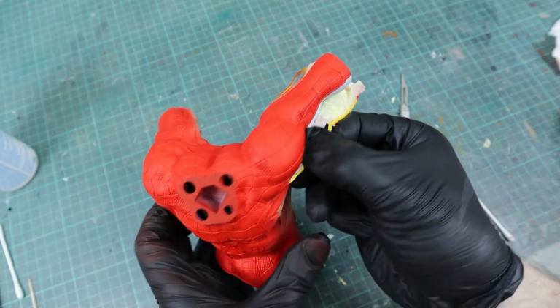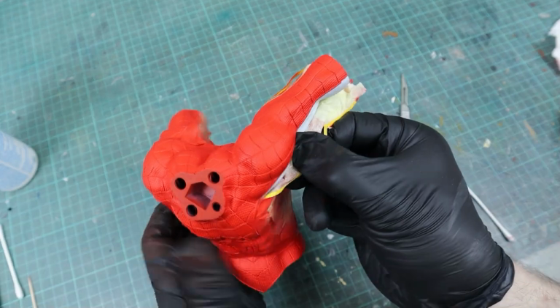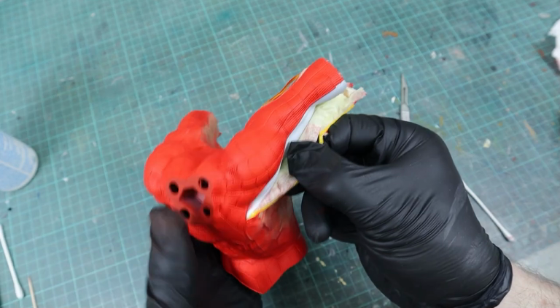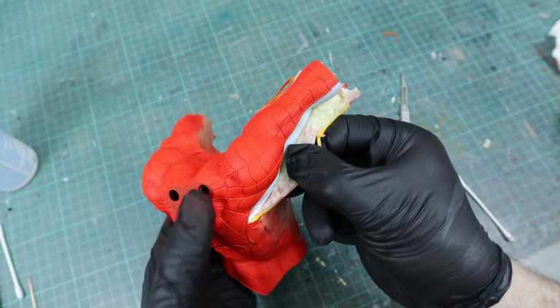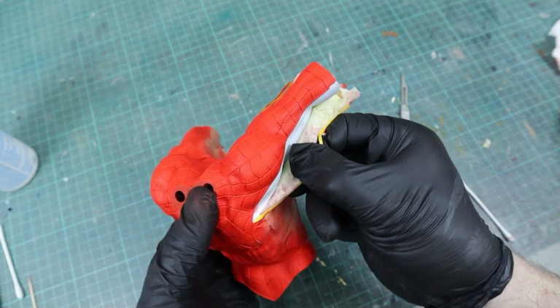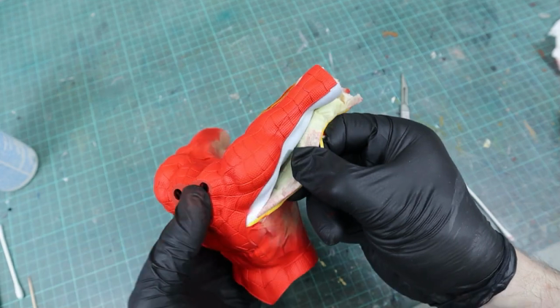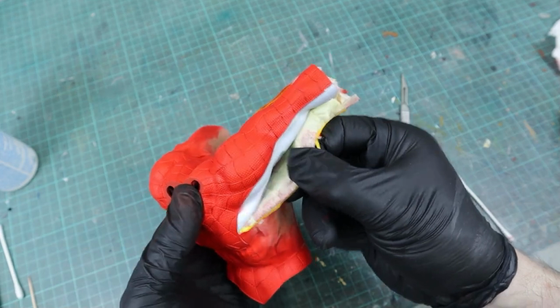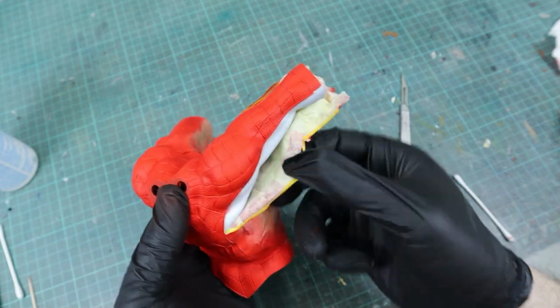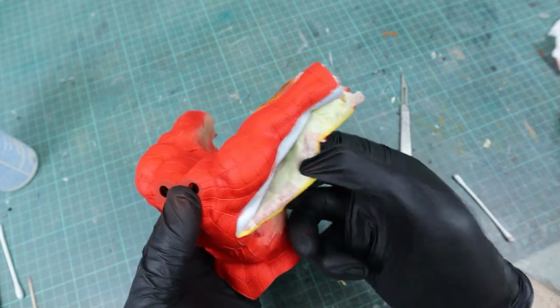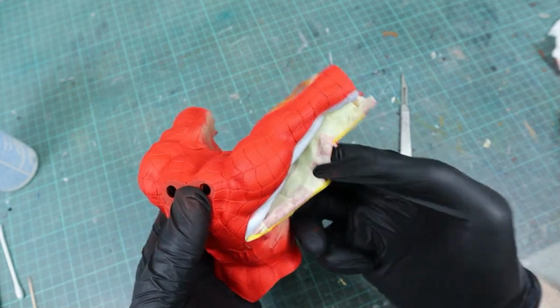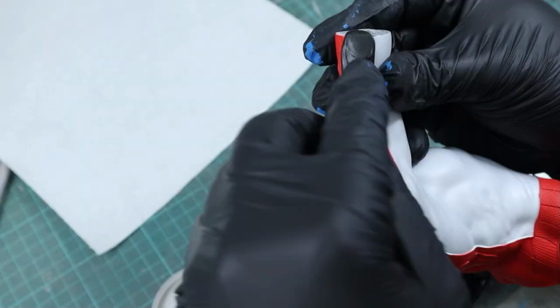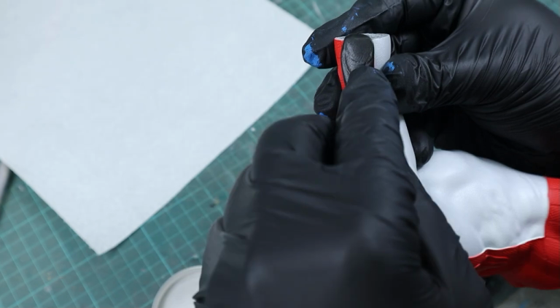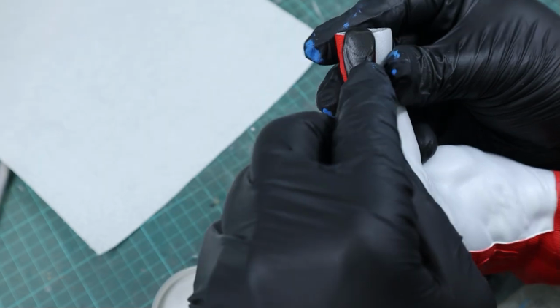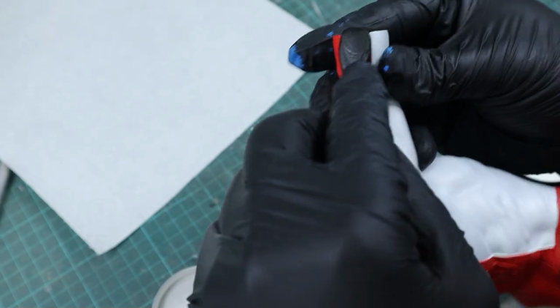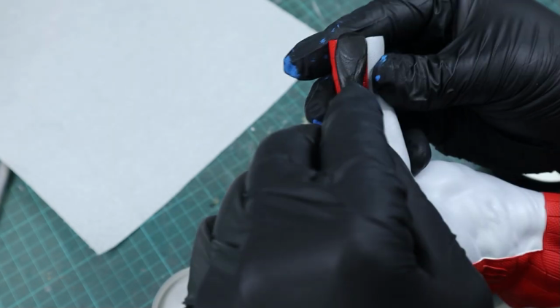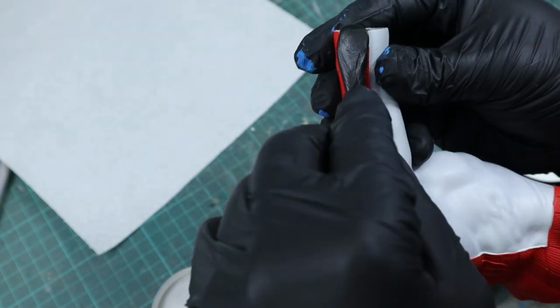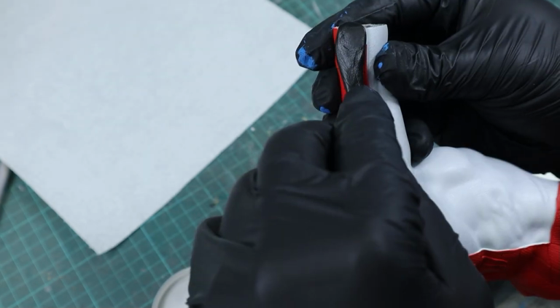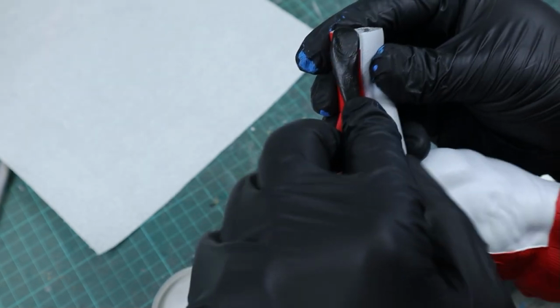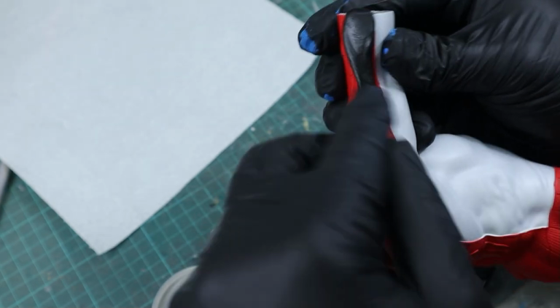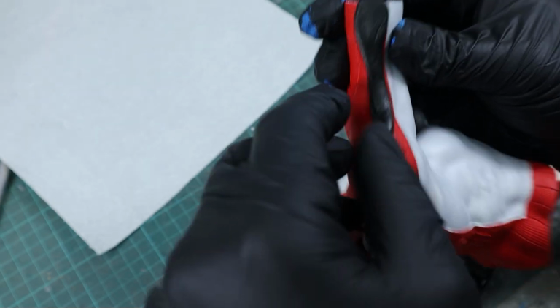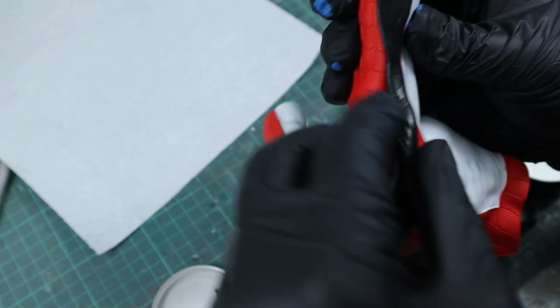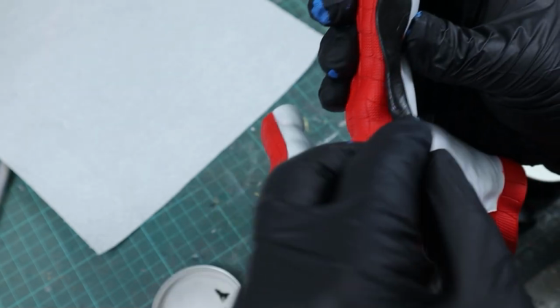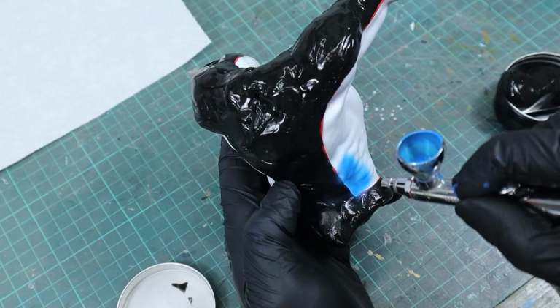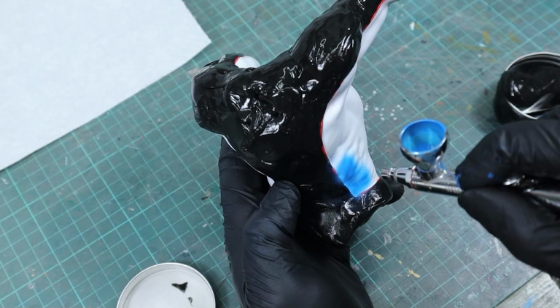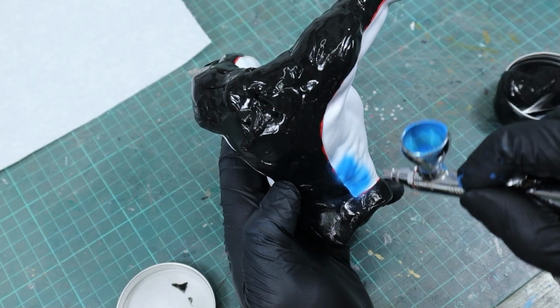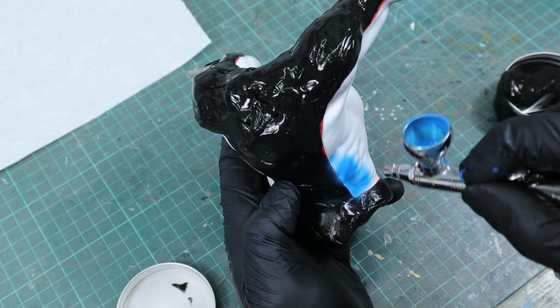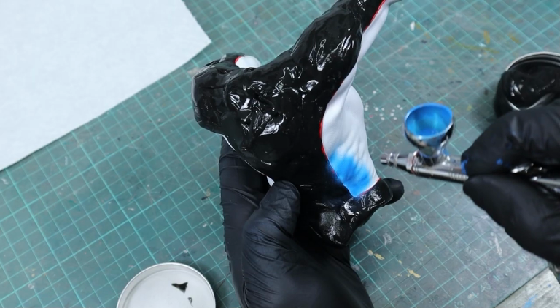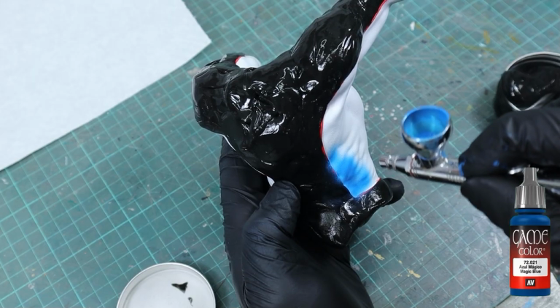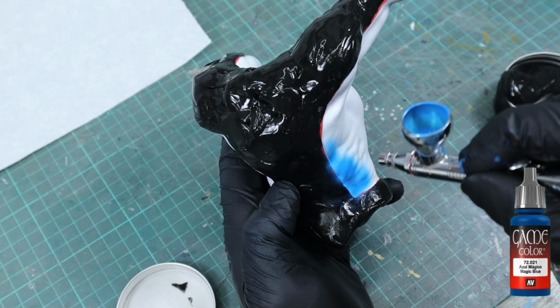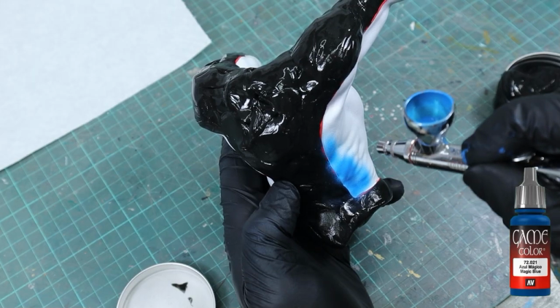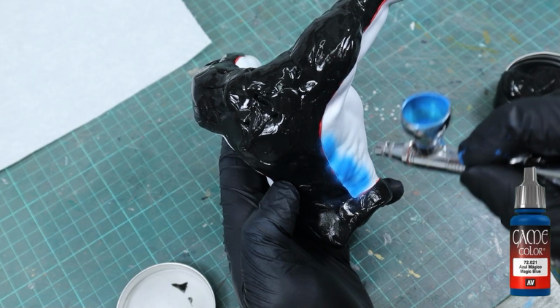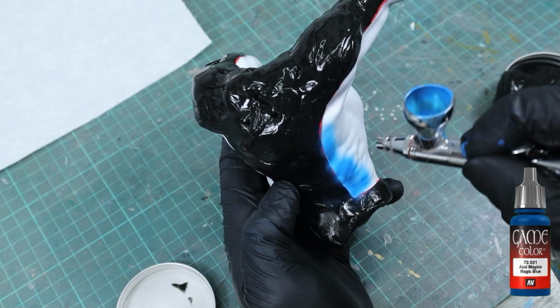When the red was dry I masked off those parts and then used Magic Blue for the rest of the suit.